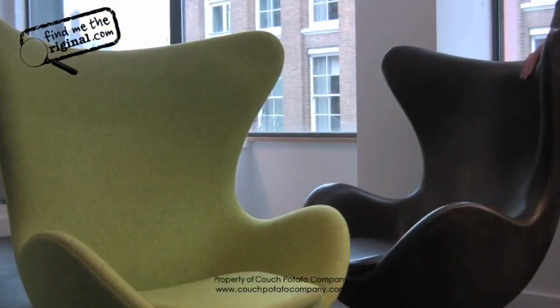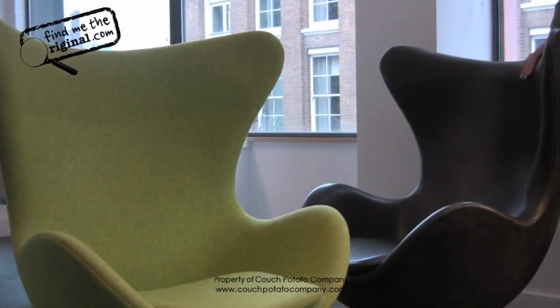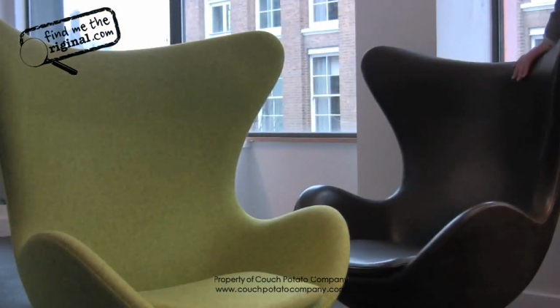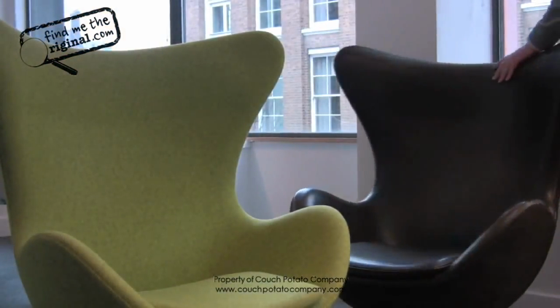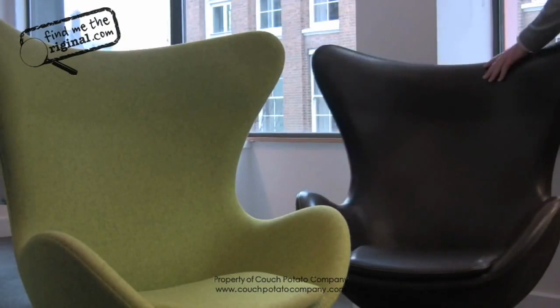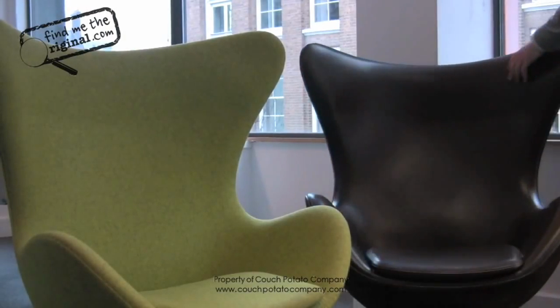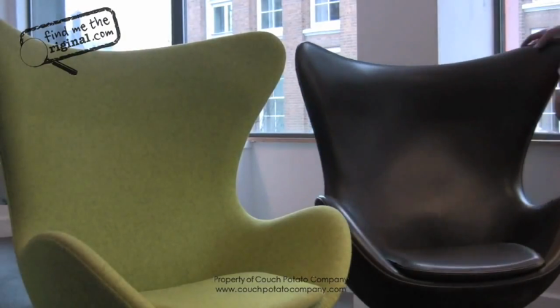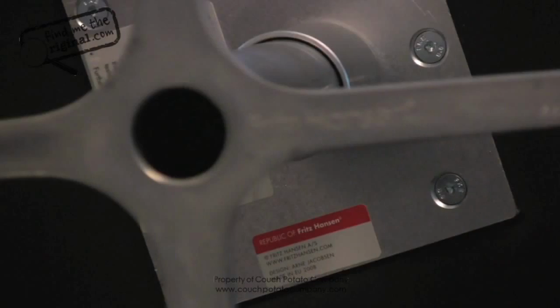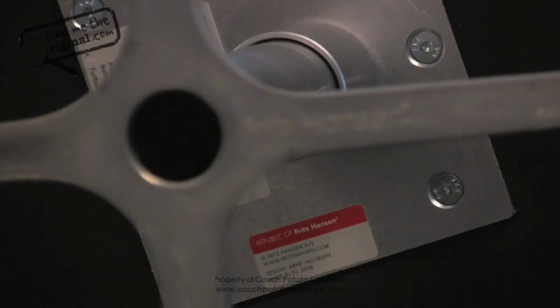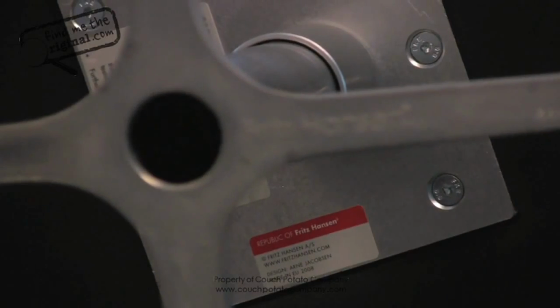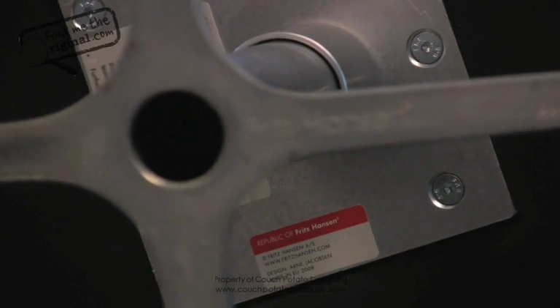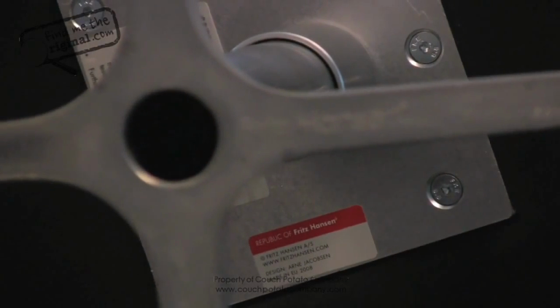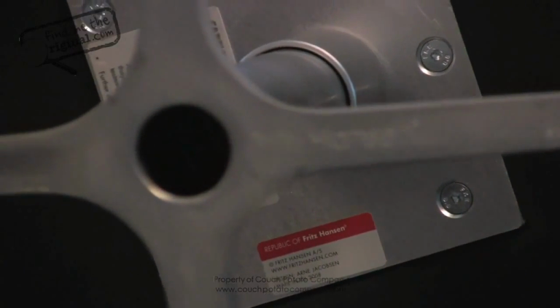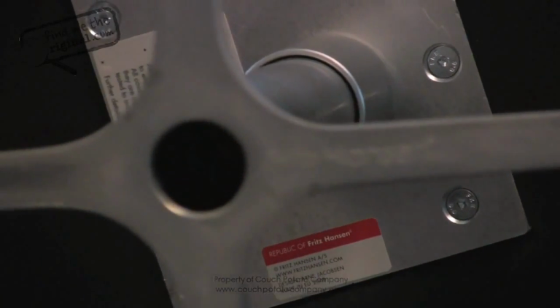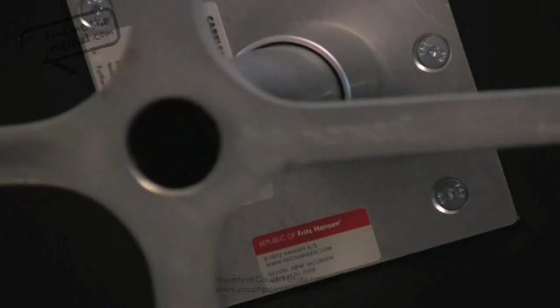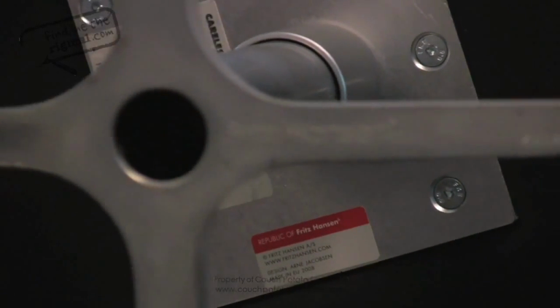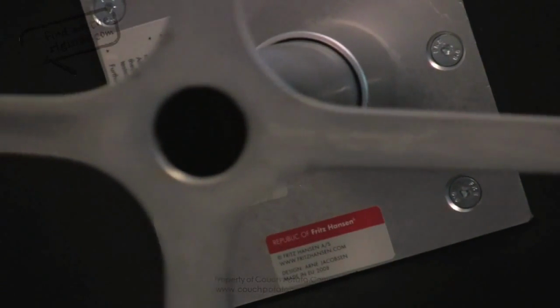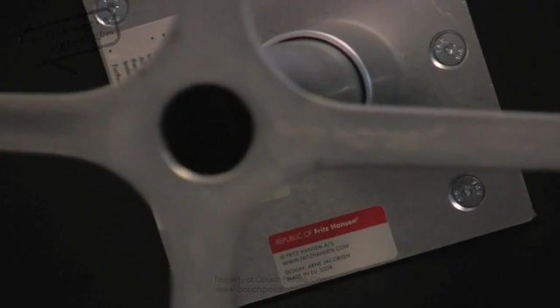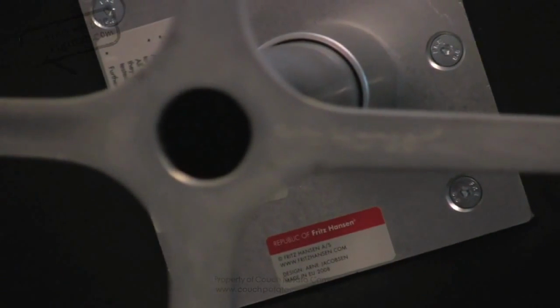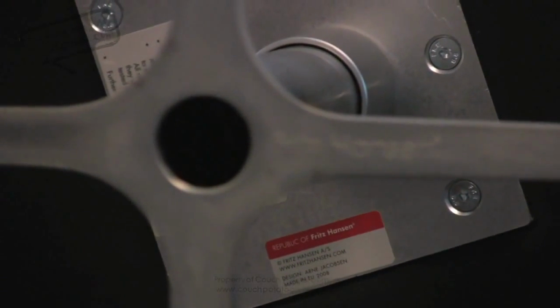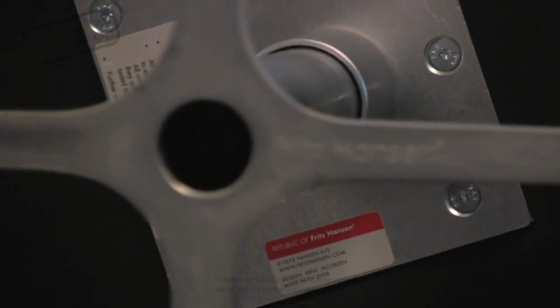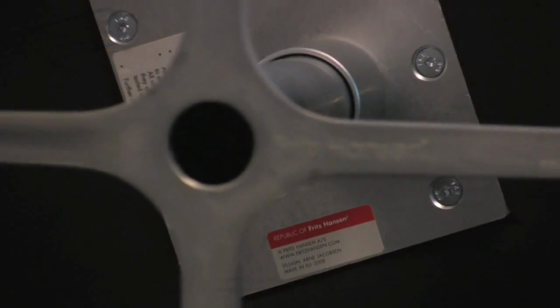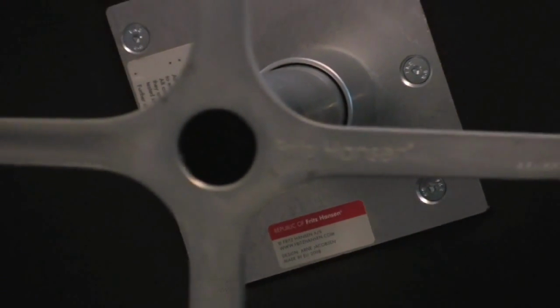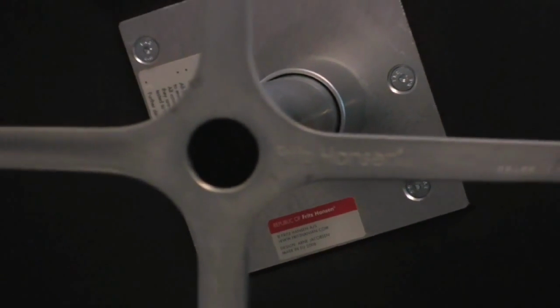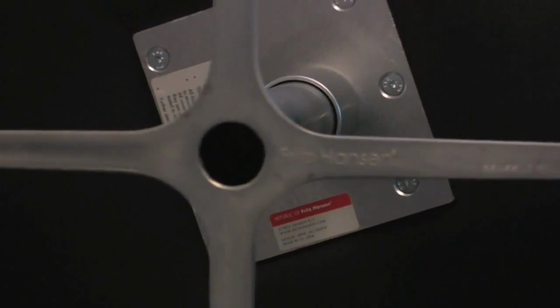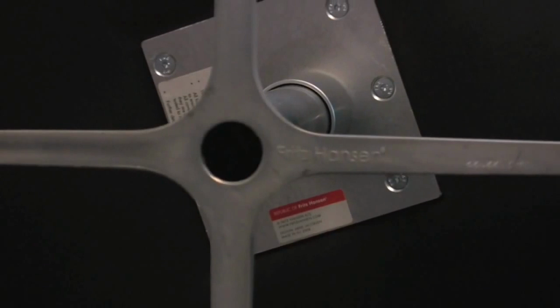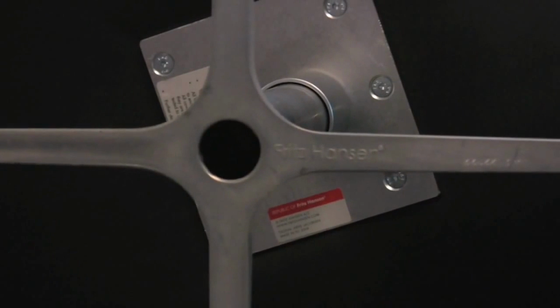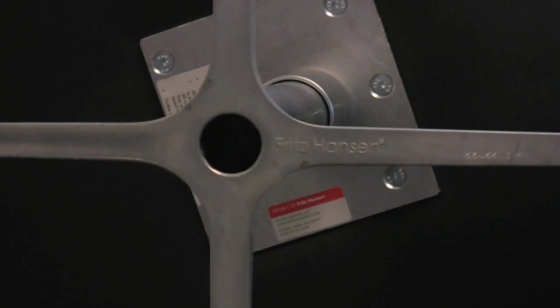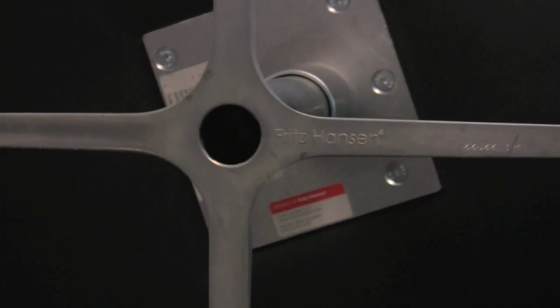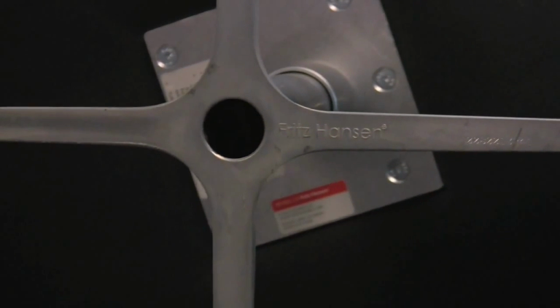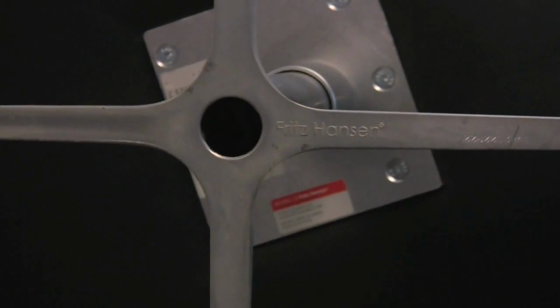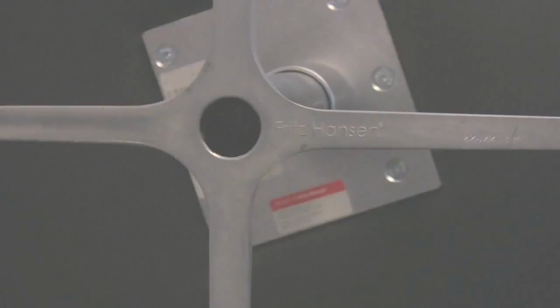You're buying an original chair — try not to confuse it with a copy. They do their best to confuse you, but they don't put Fritz Hansen on the chair.